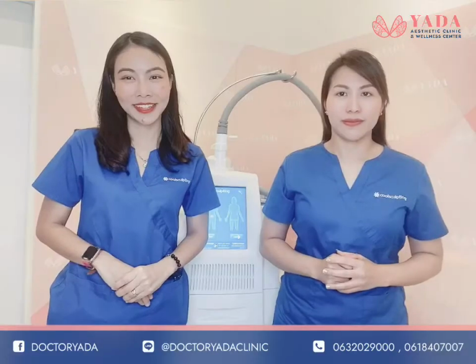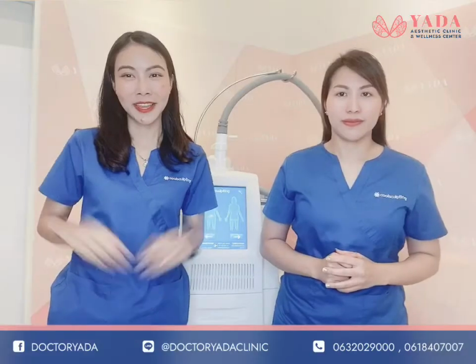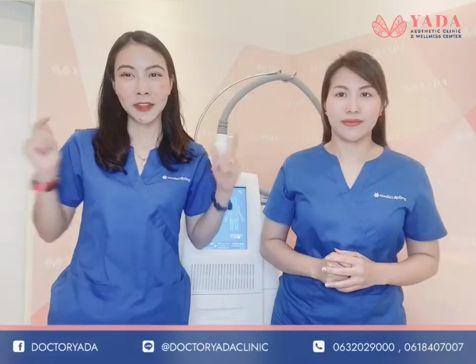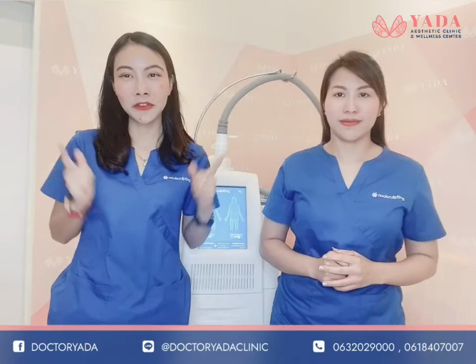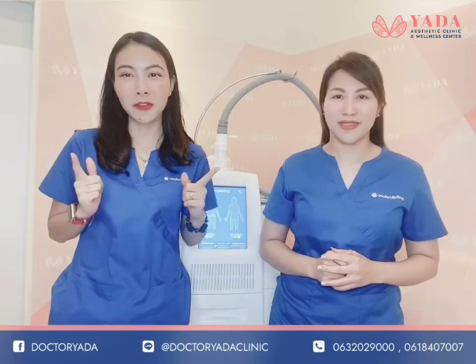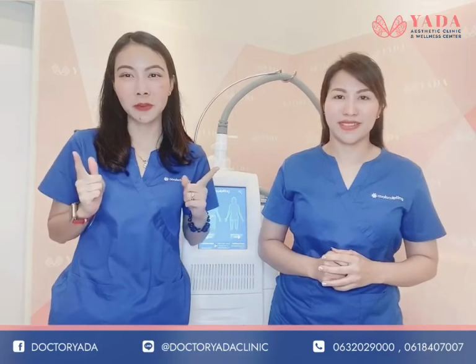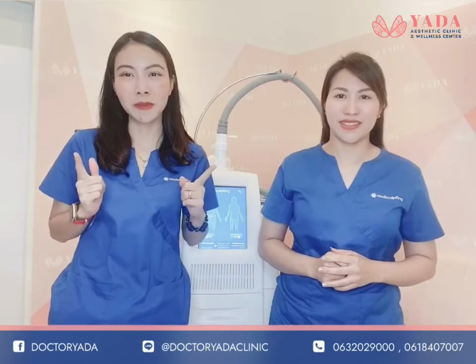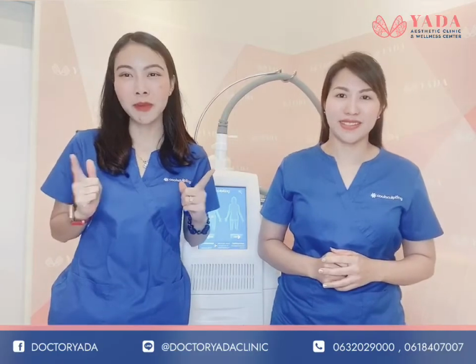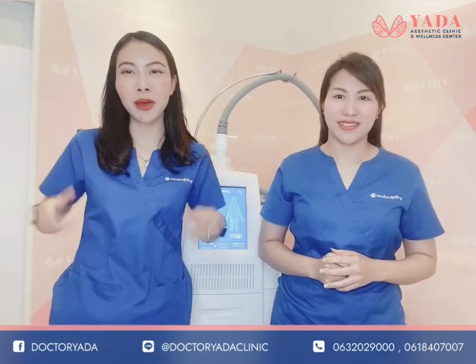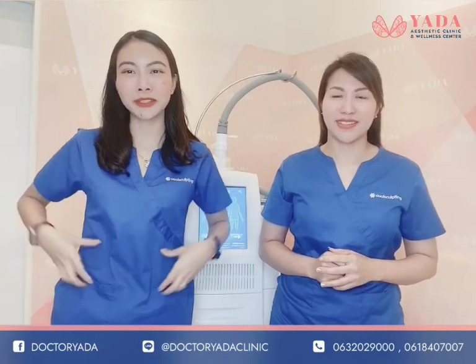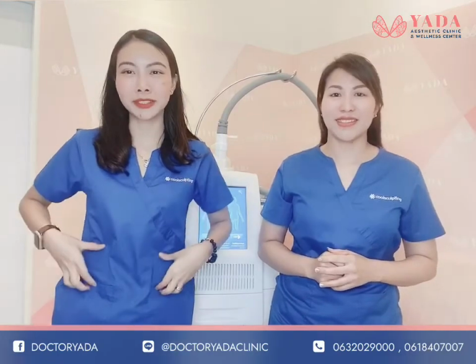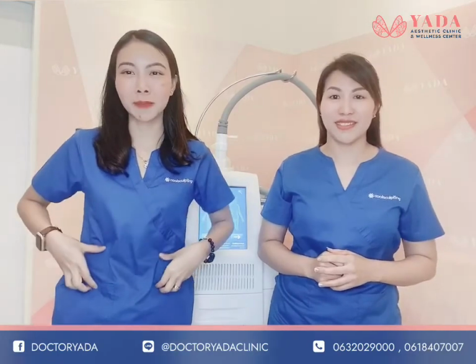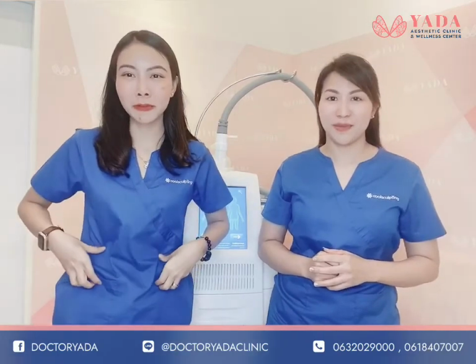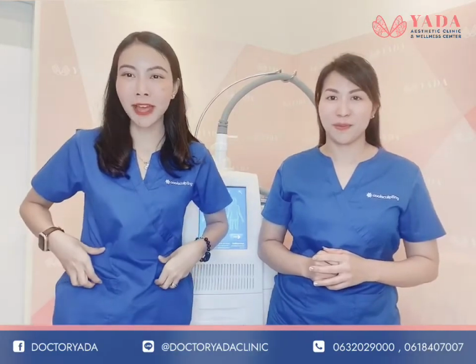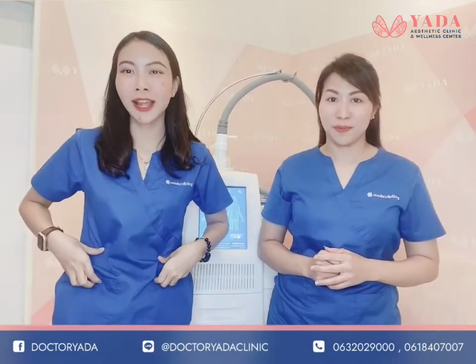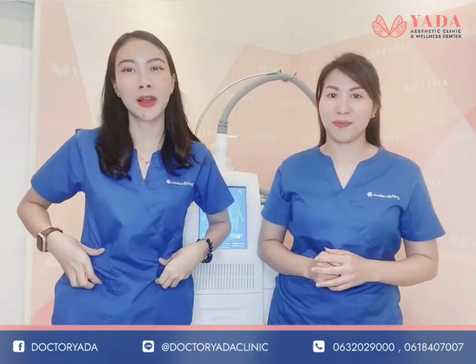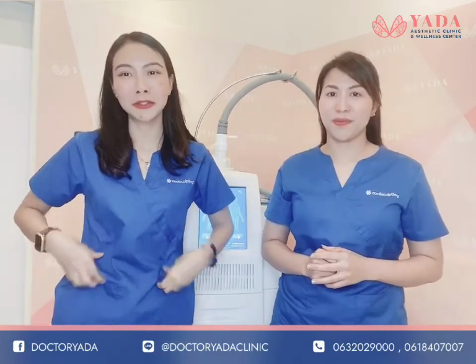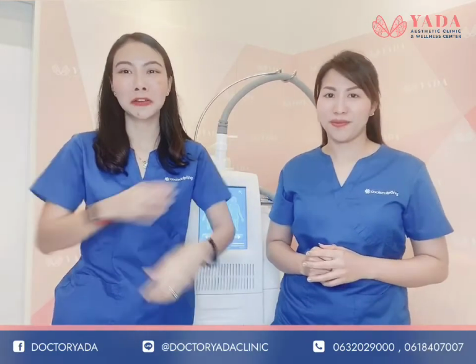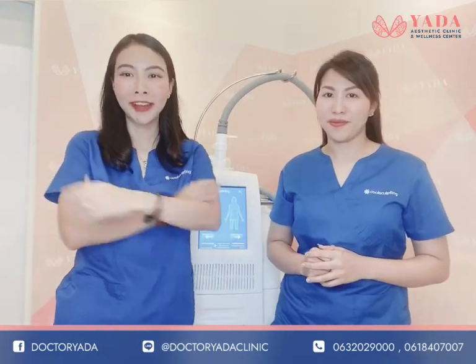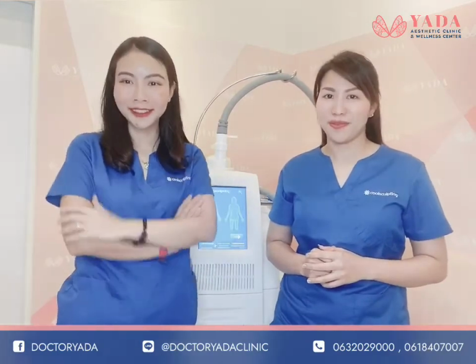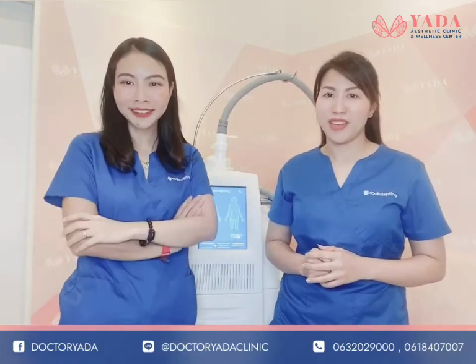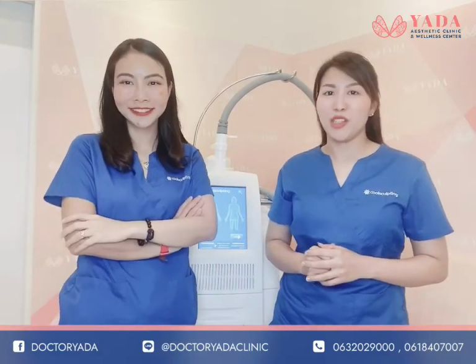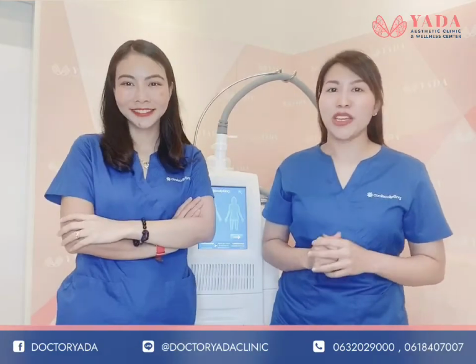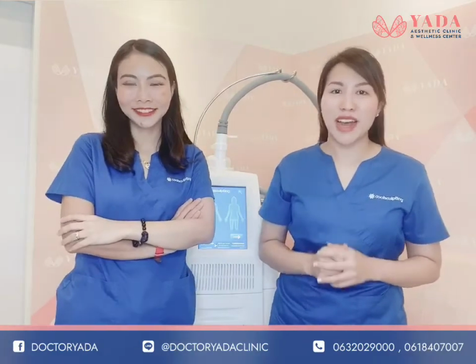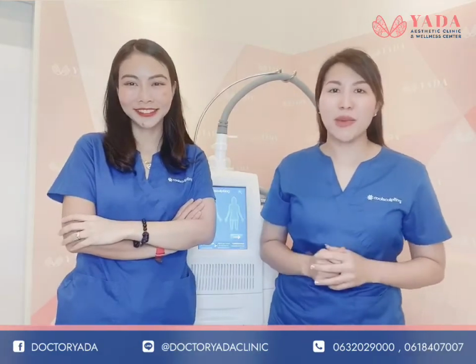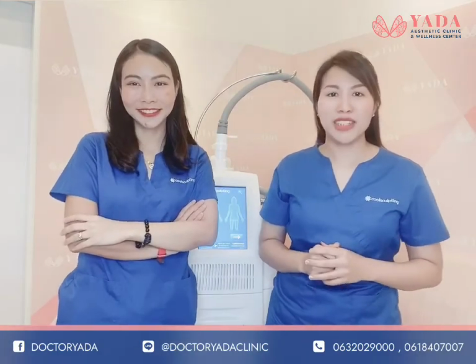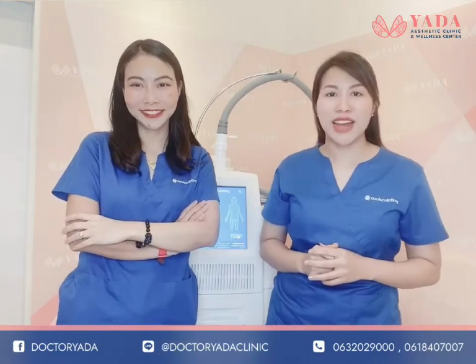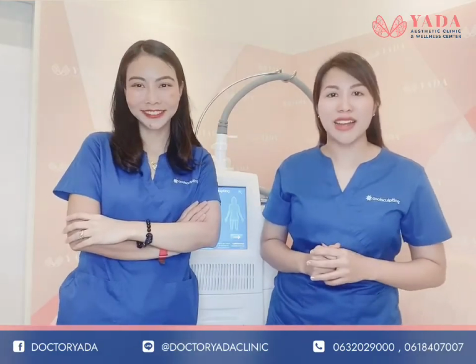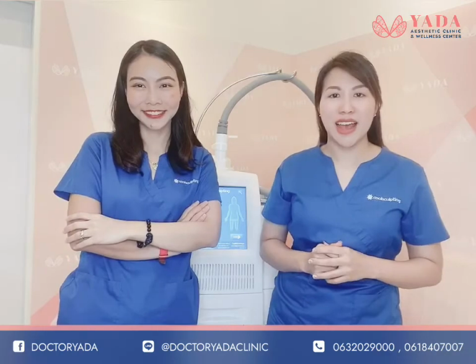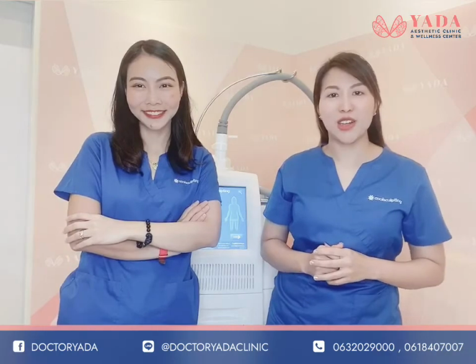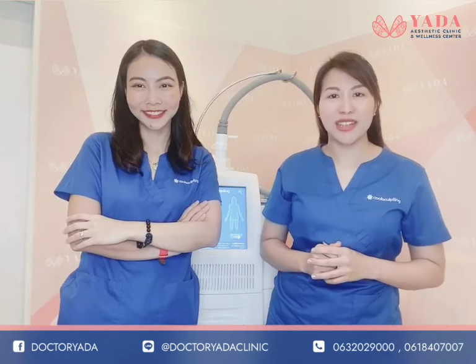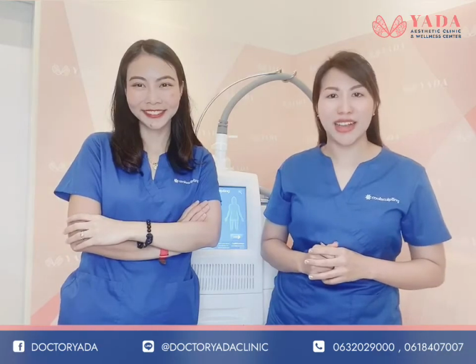If you have a problem with stubborn fat and have lost your confidence, you can come and visit us at Dr. Yara Clinic.